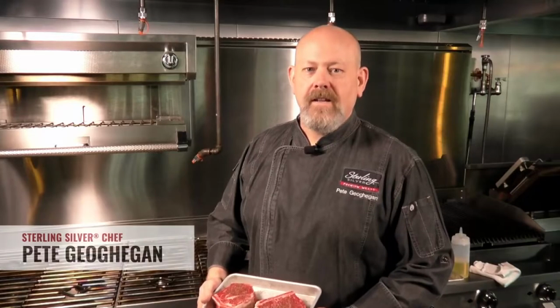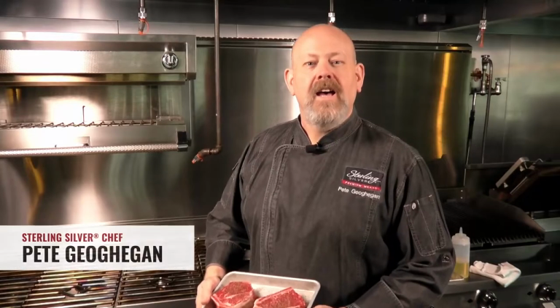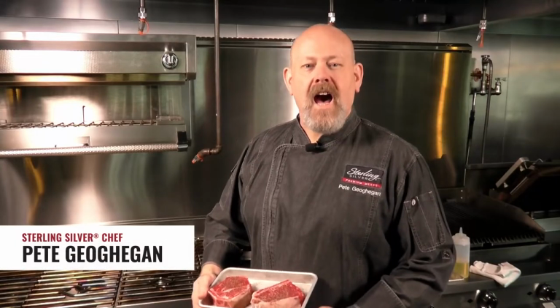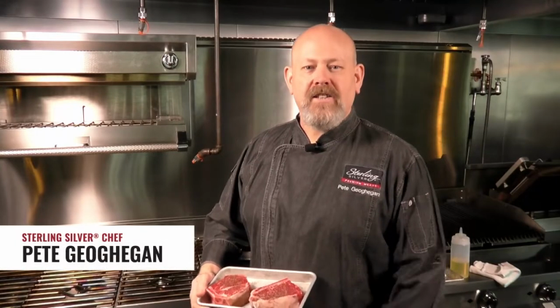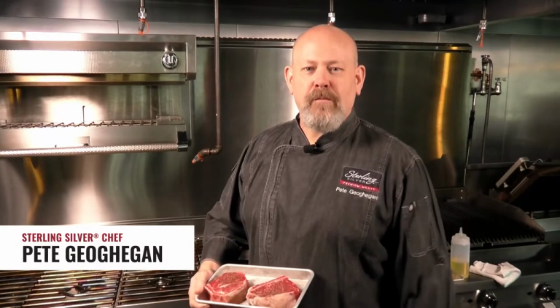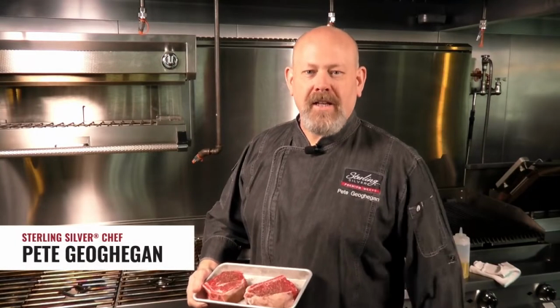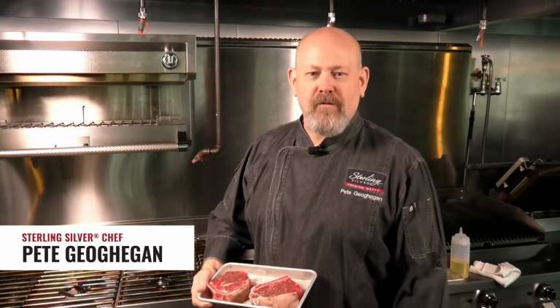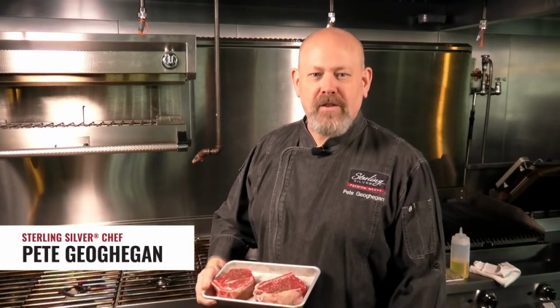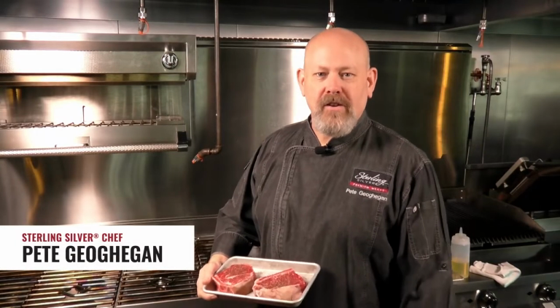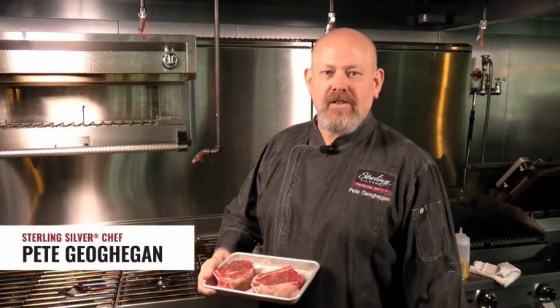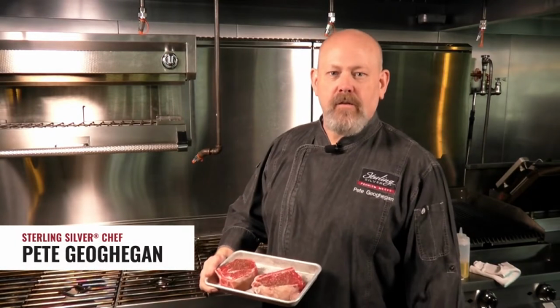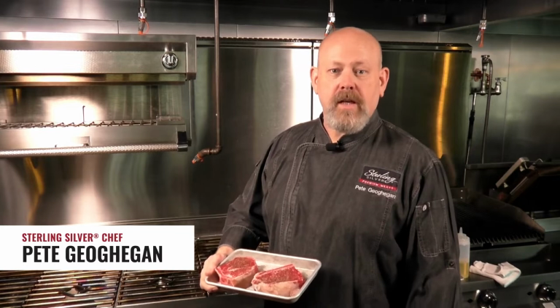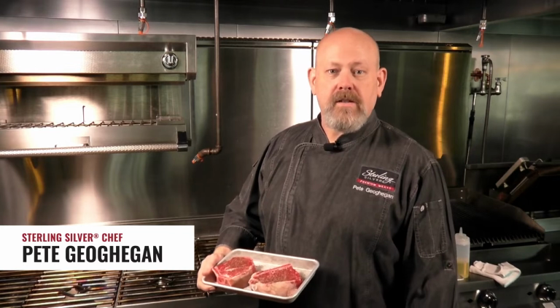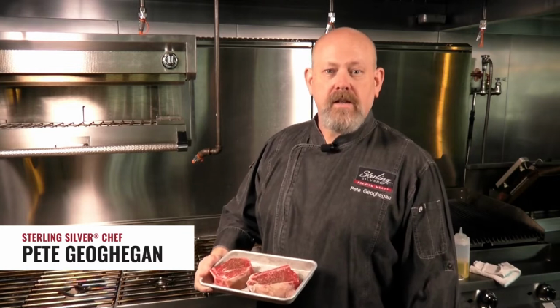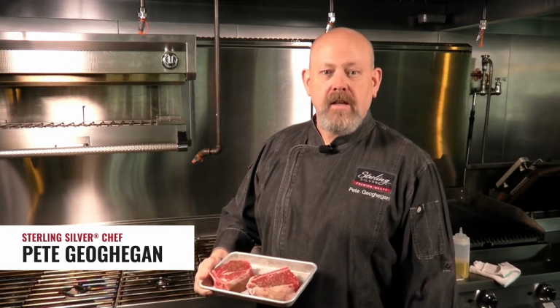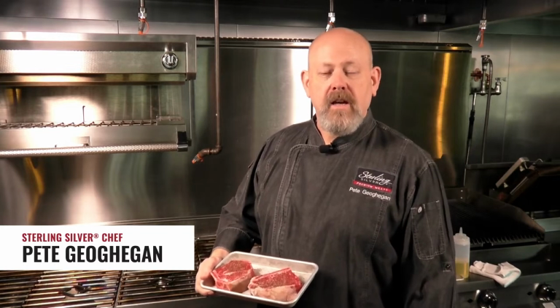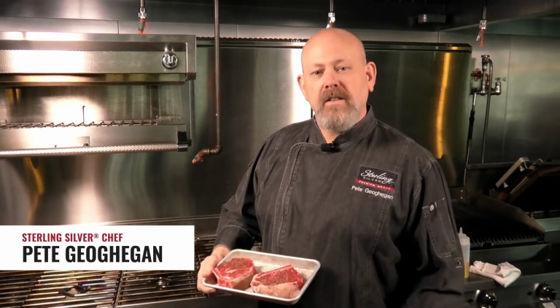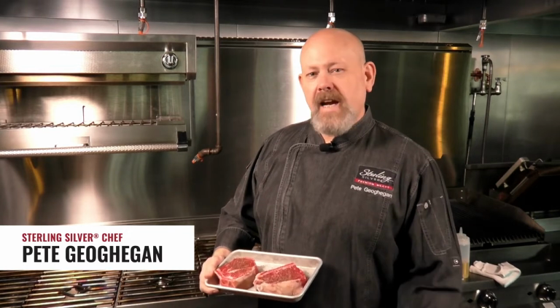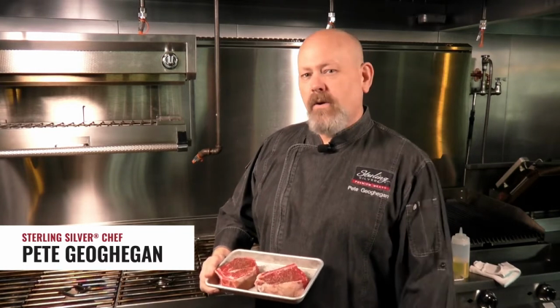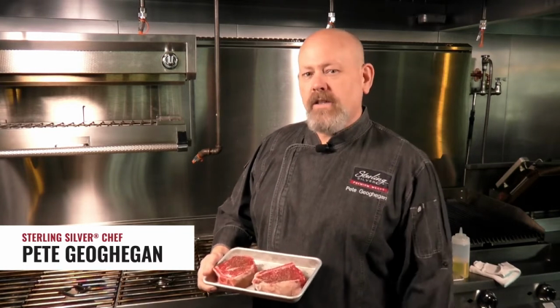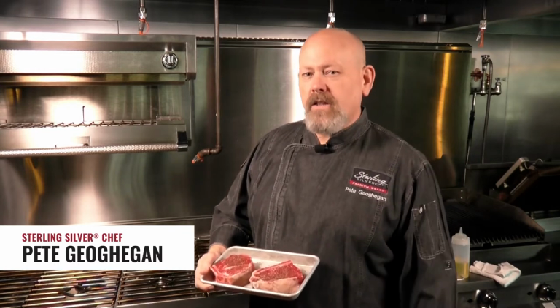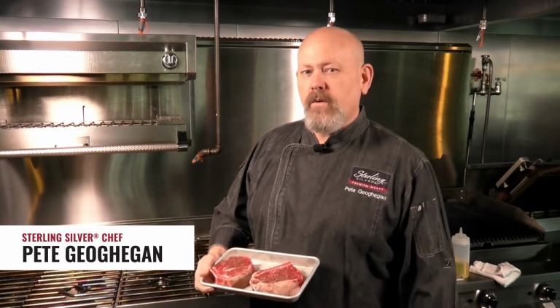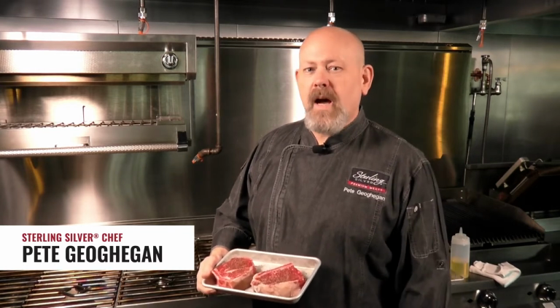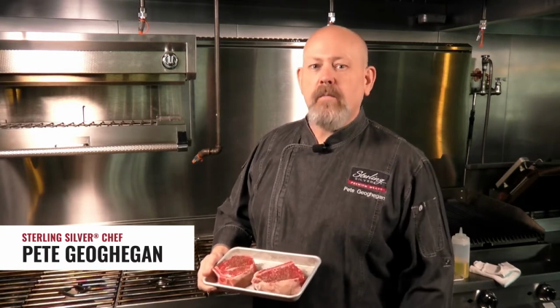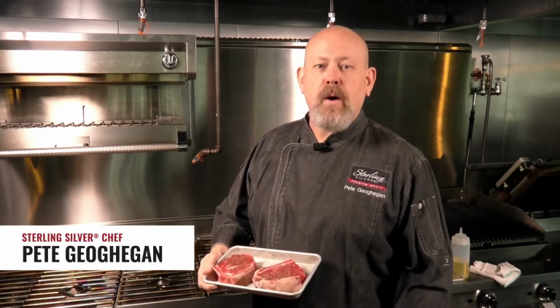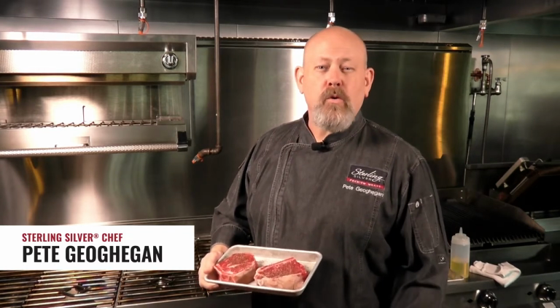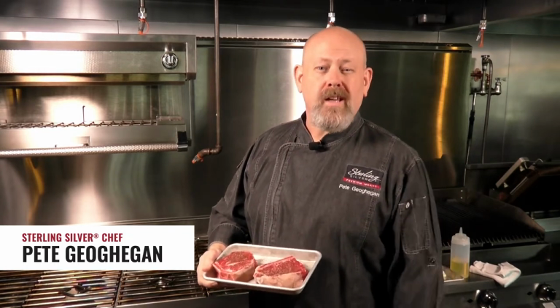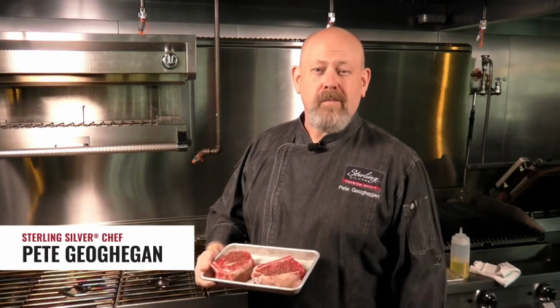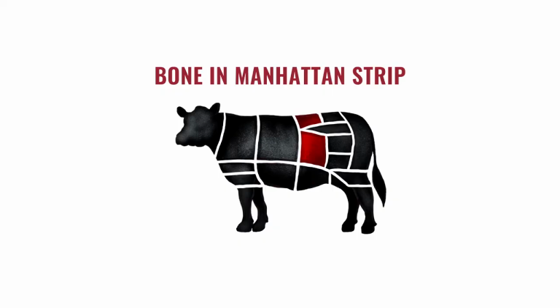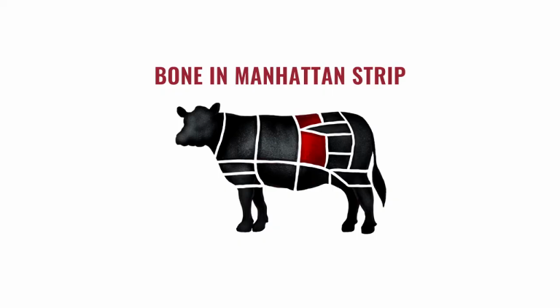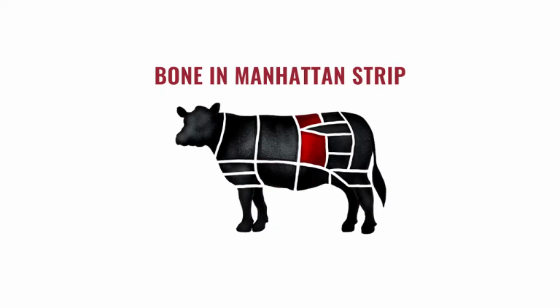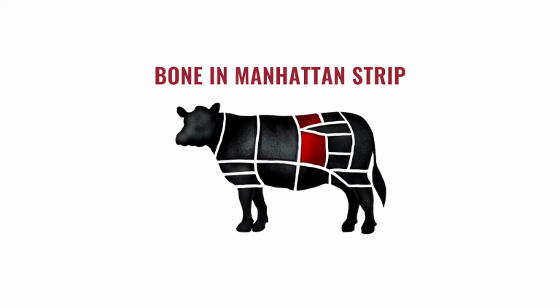Hi, Chef Pete here from Sterling Silver Meats. Today I want to talk to you about a bone-in Manhattan strip.